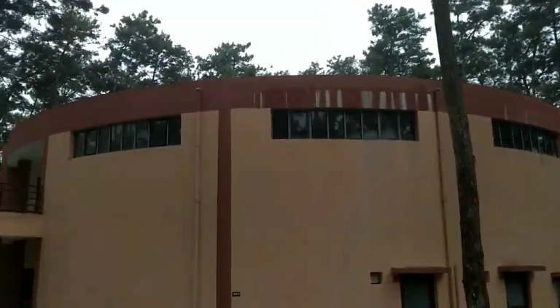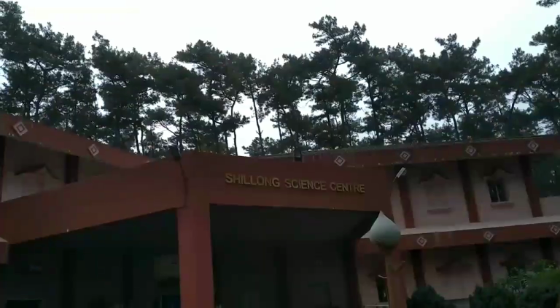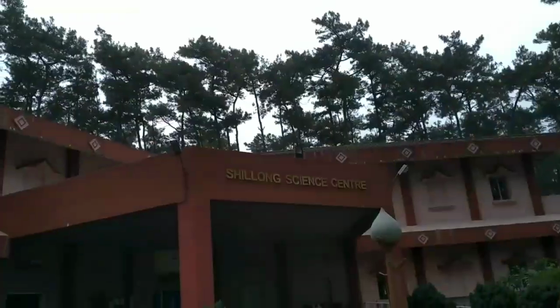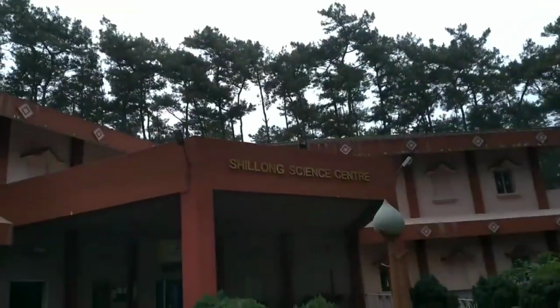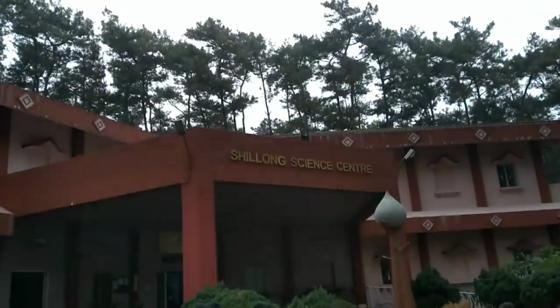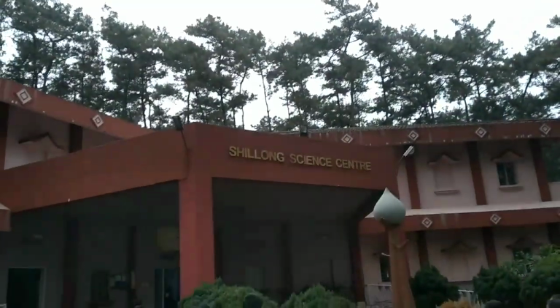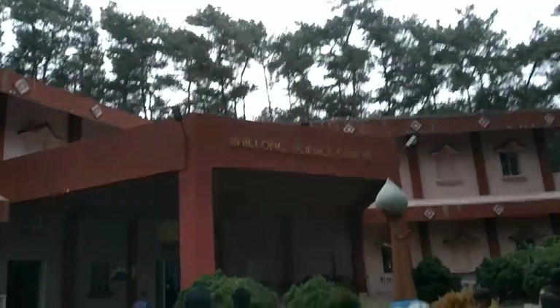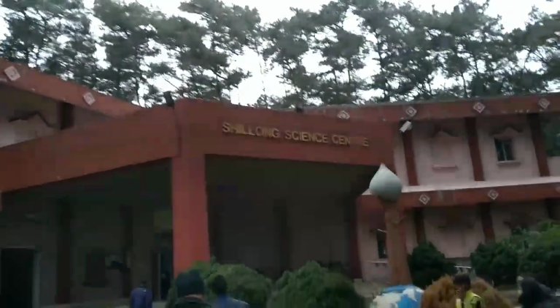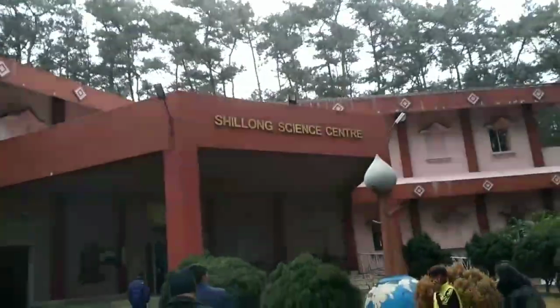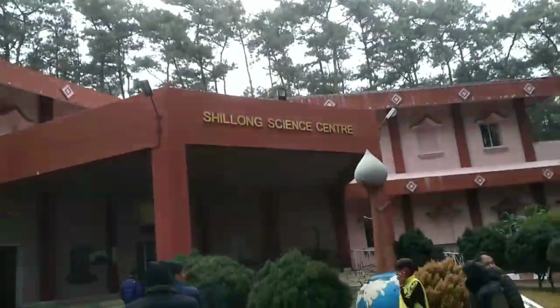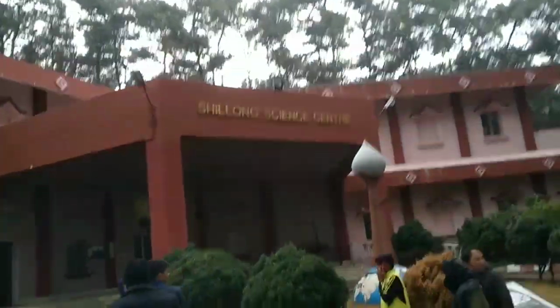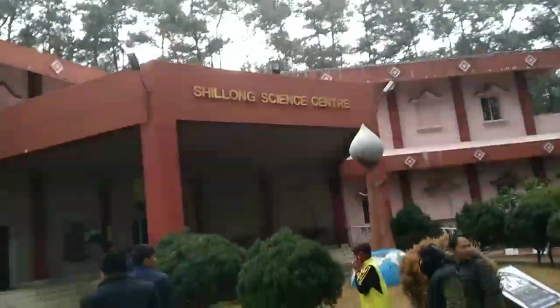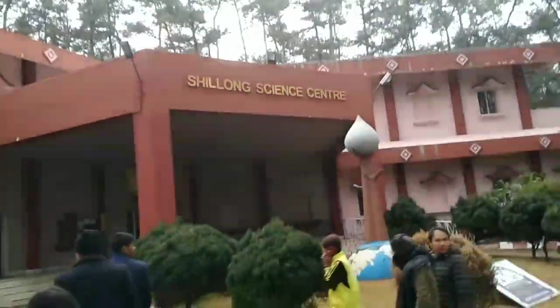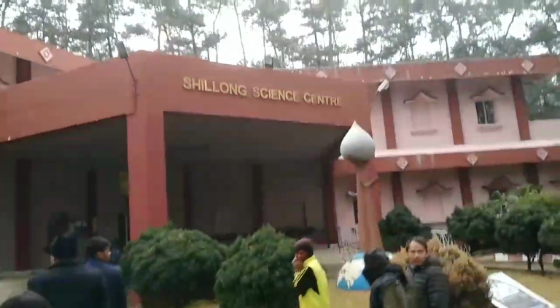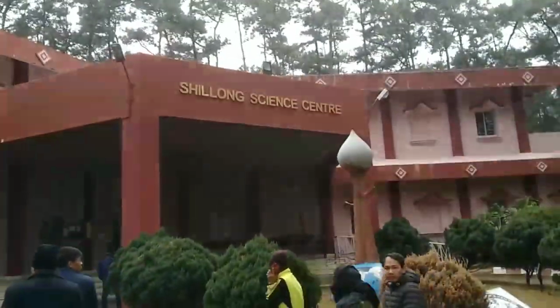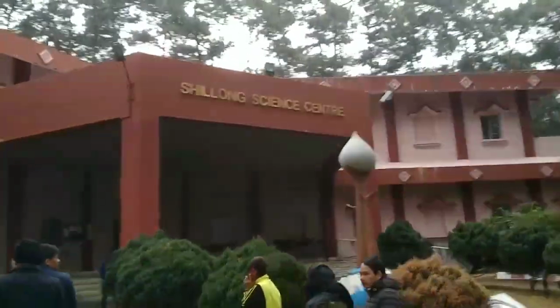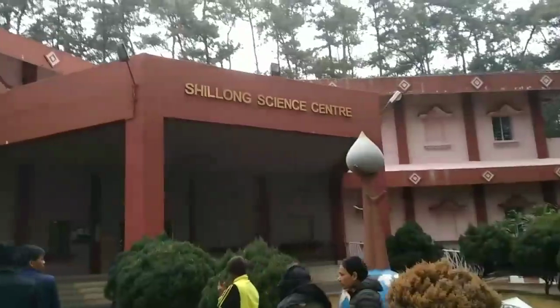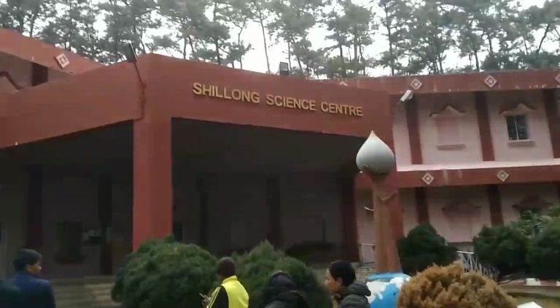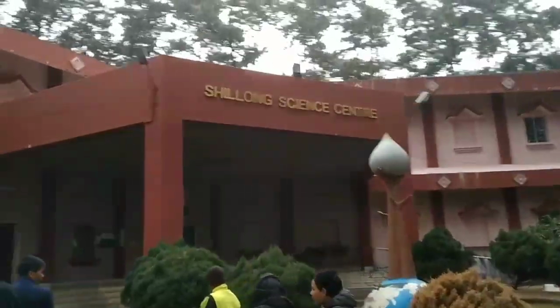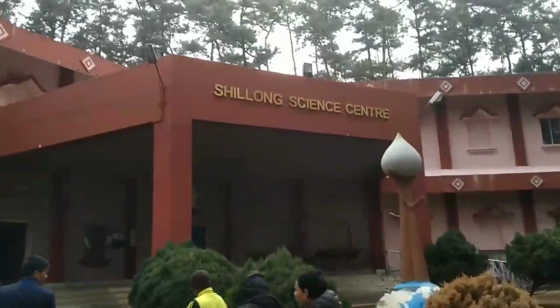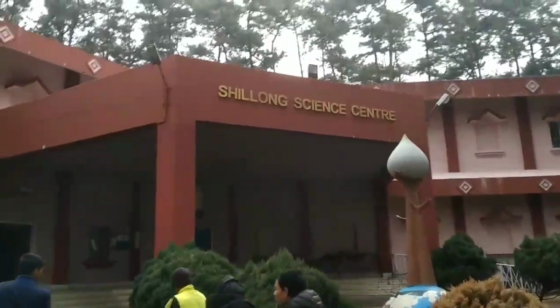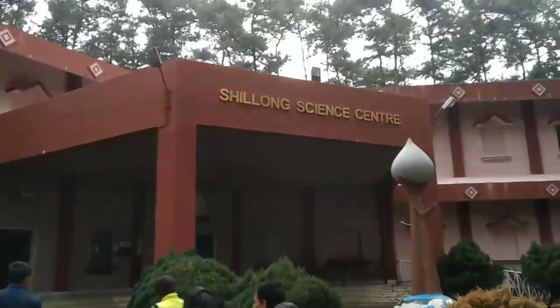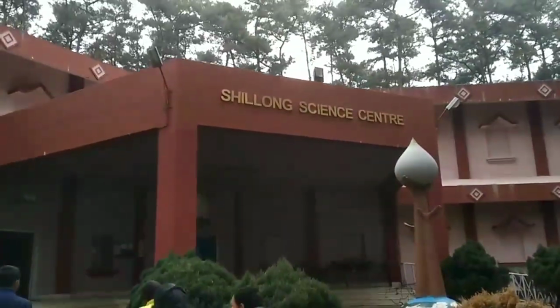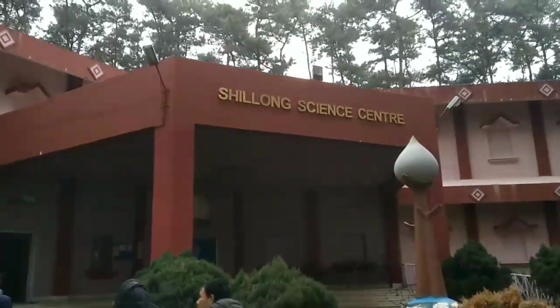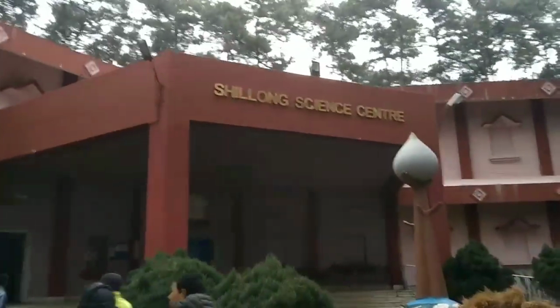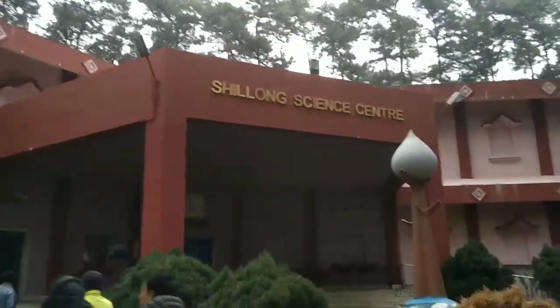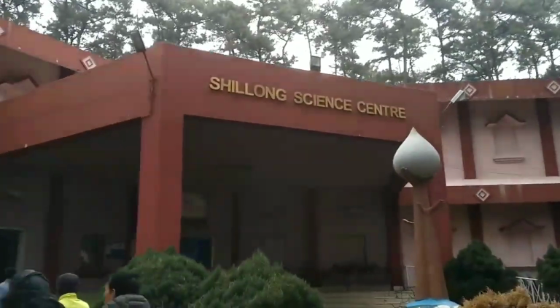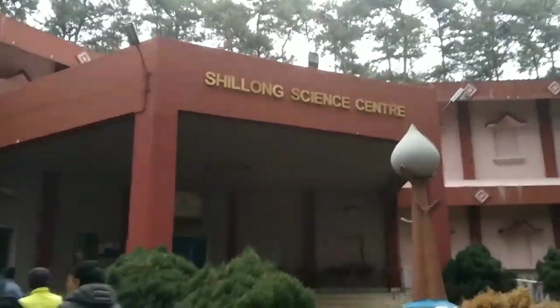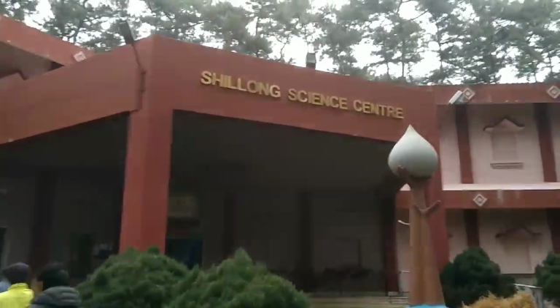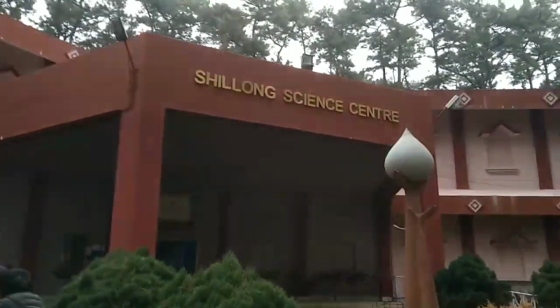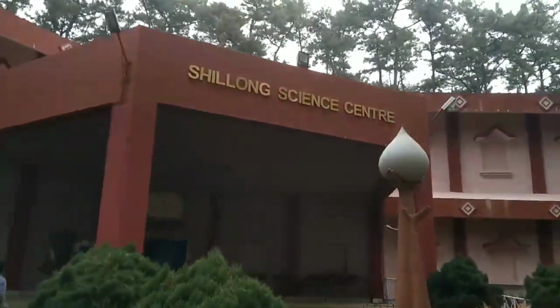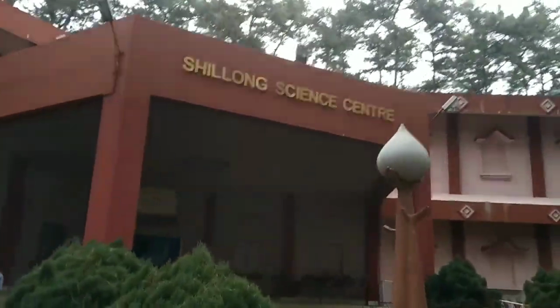So now we are entering the building. That building is called Silong Science Center.